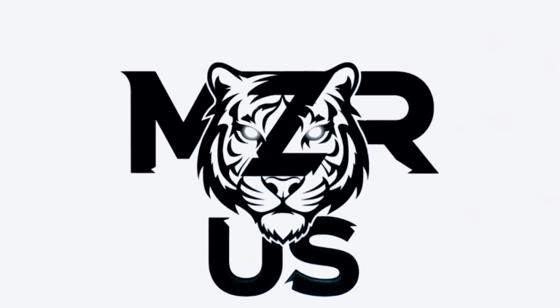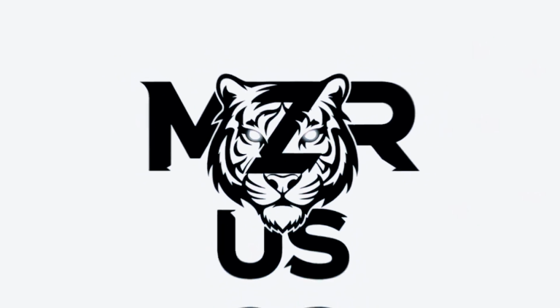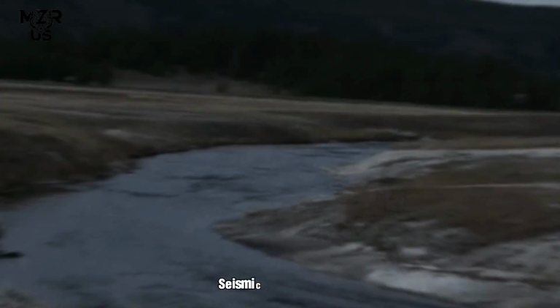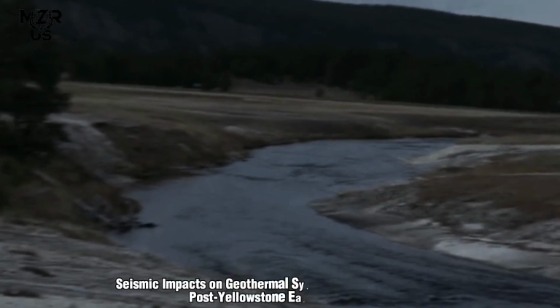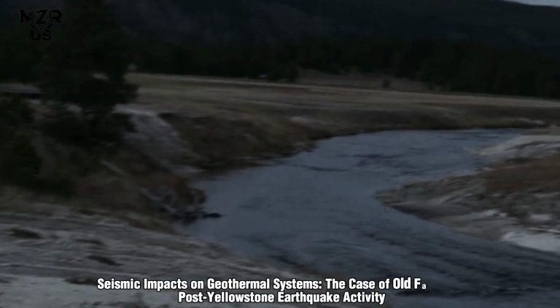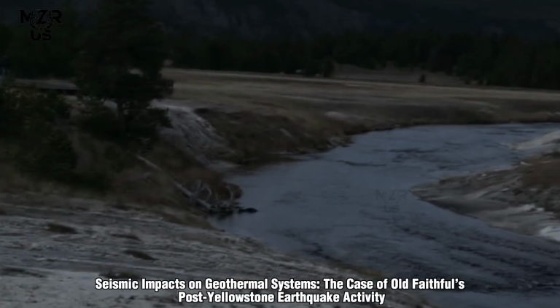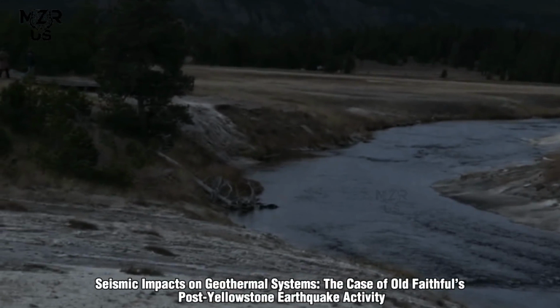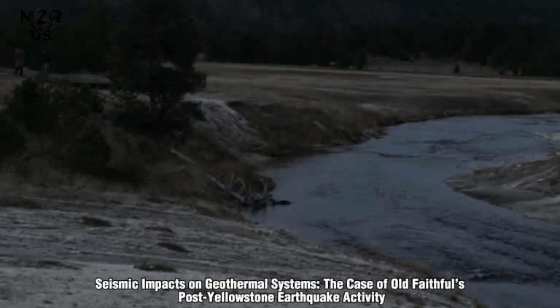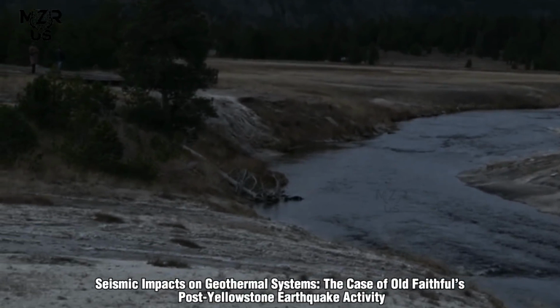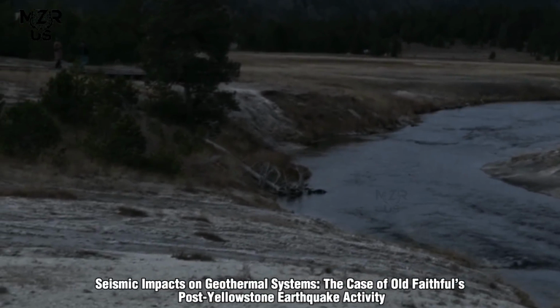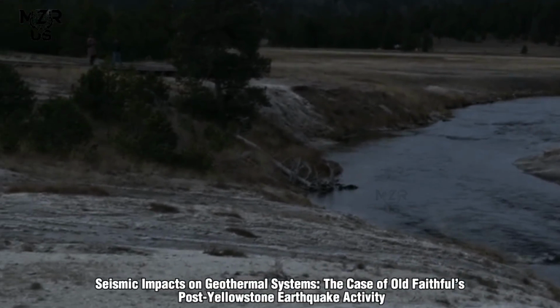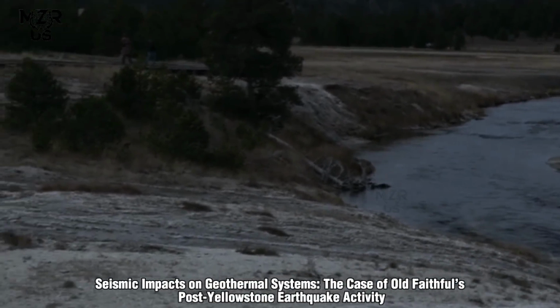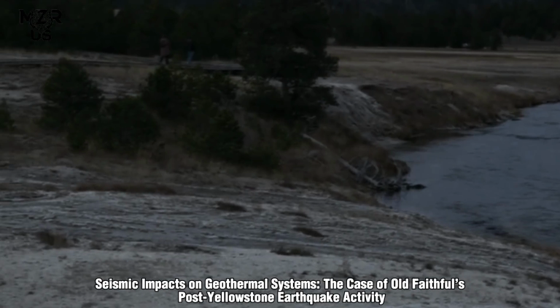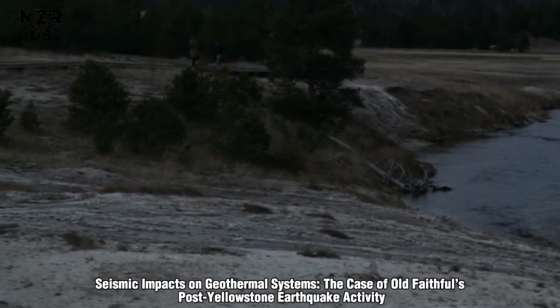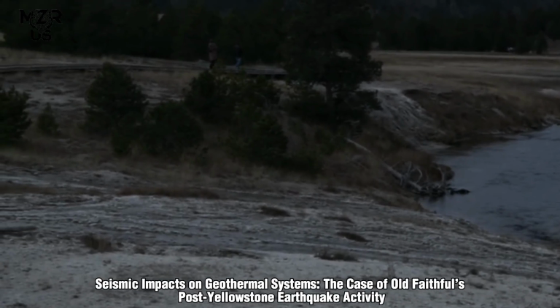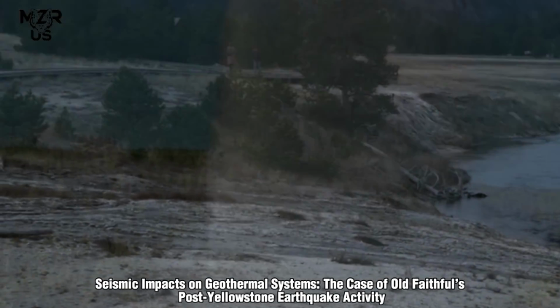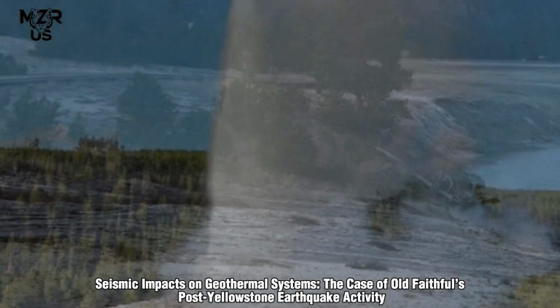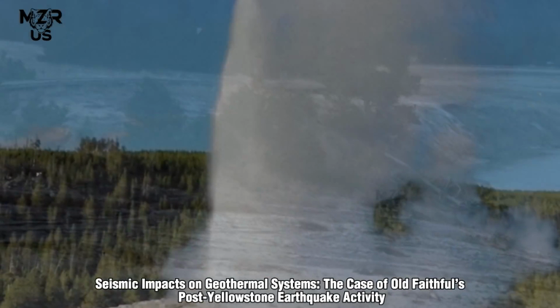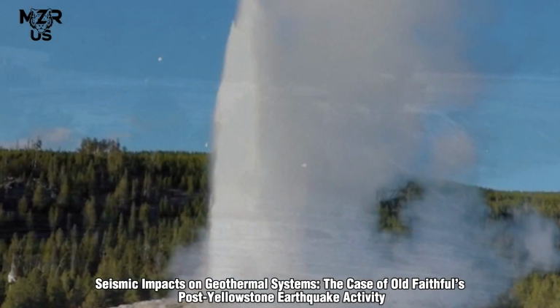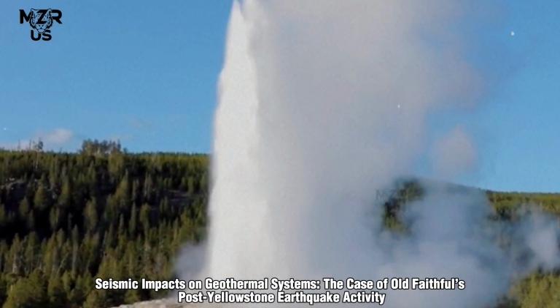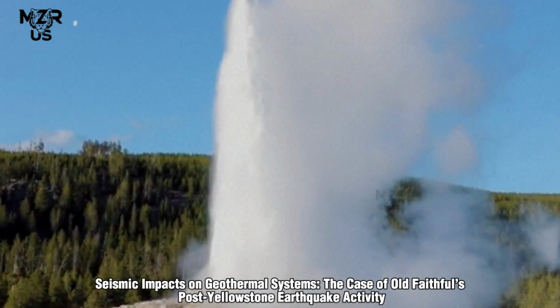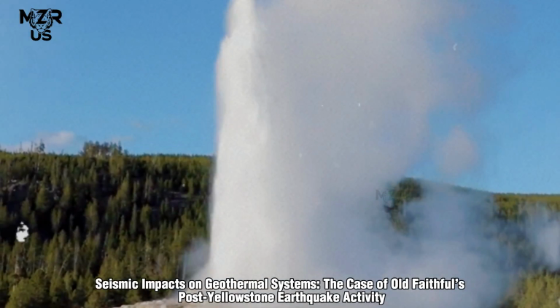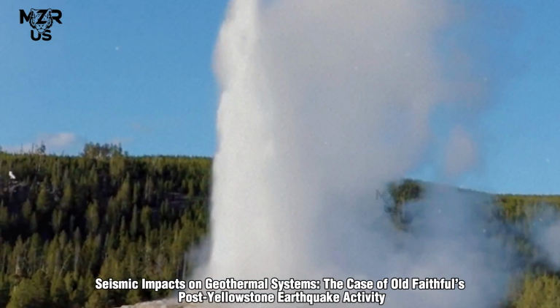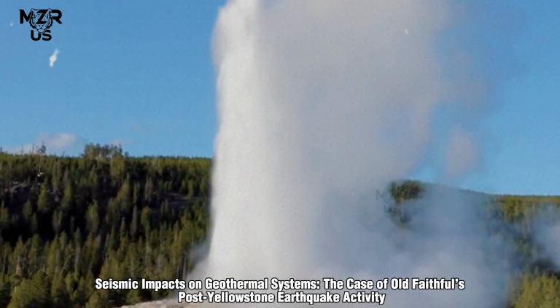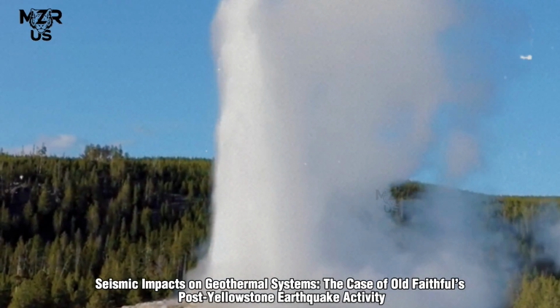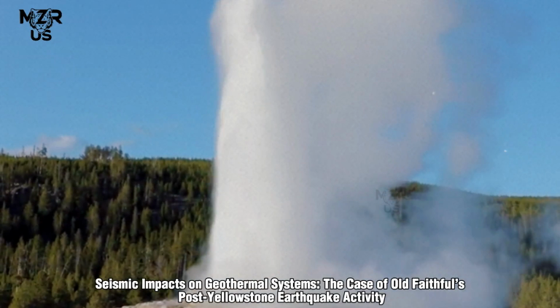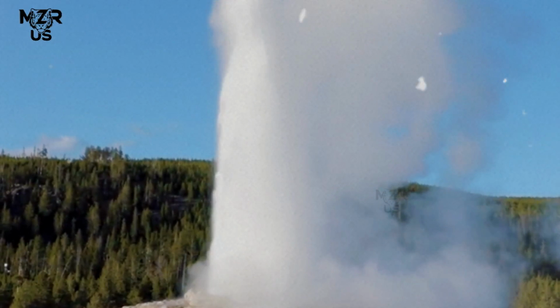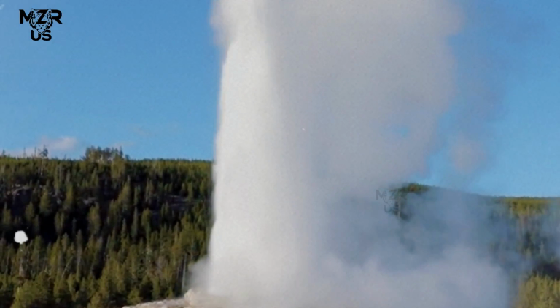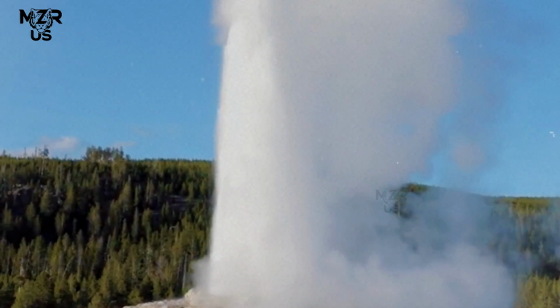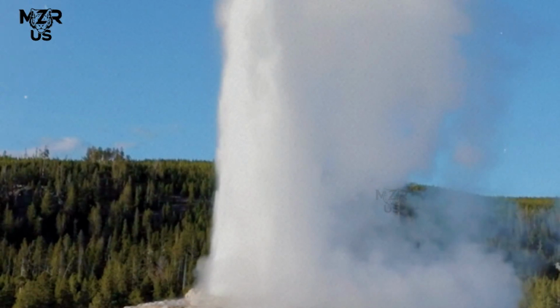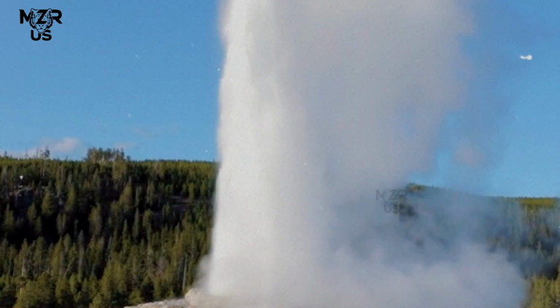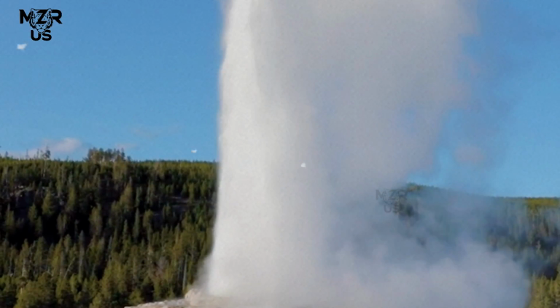Seismic impacts on geothermal systems: the case of Old Faithful's post-Yellowstone earthquake activity.